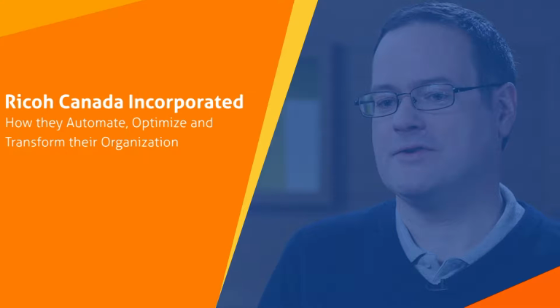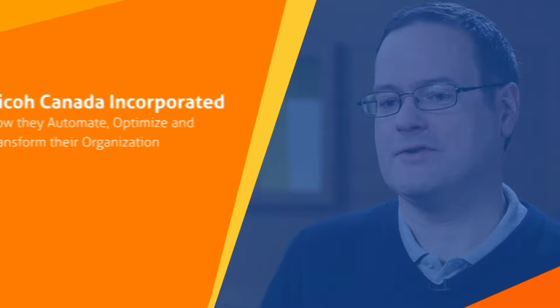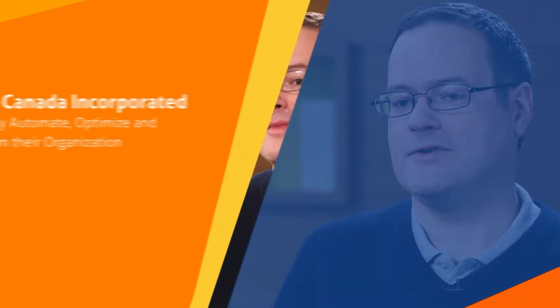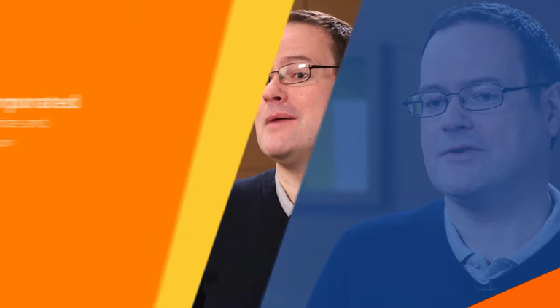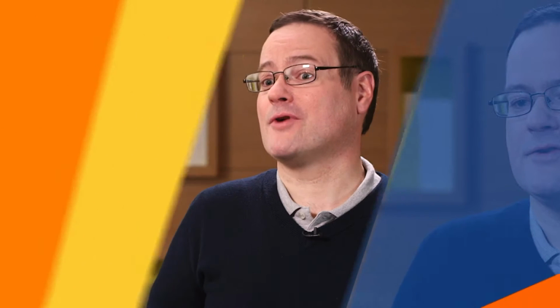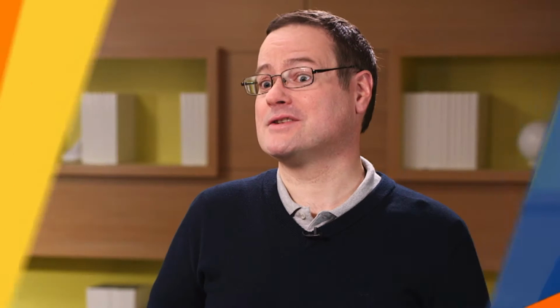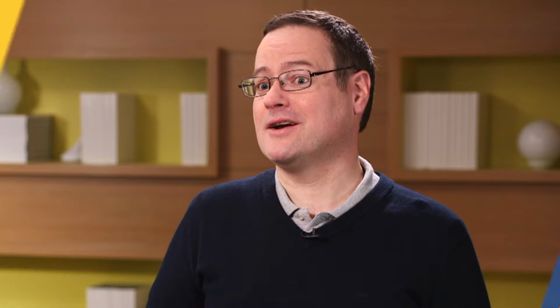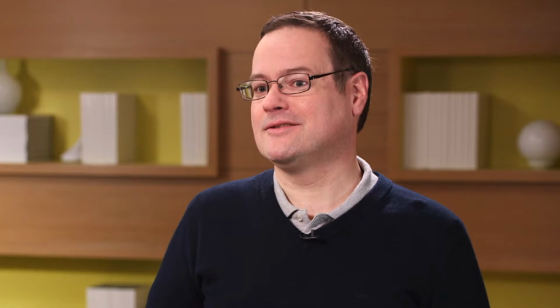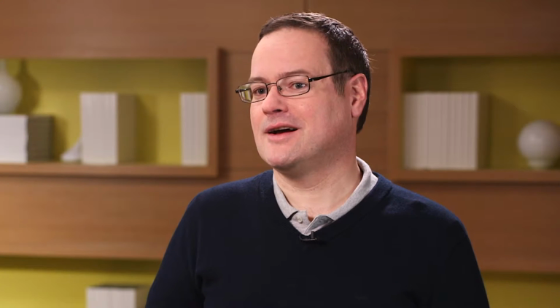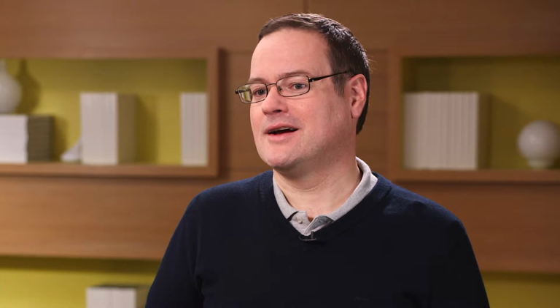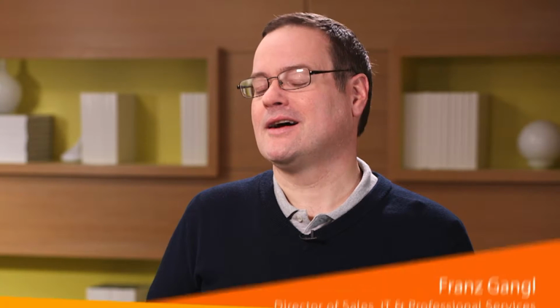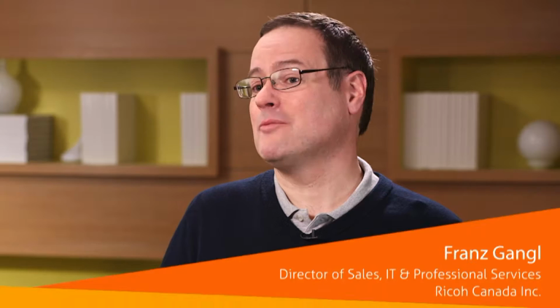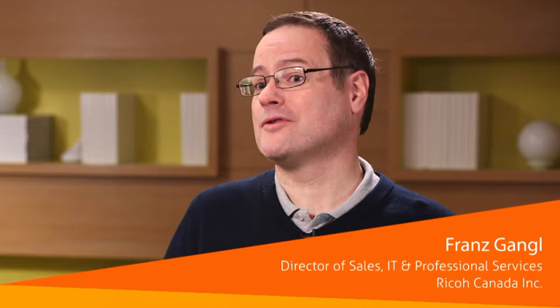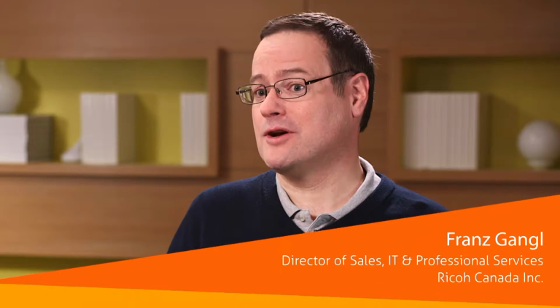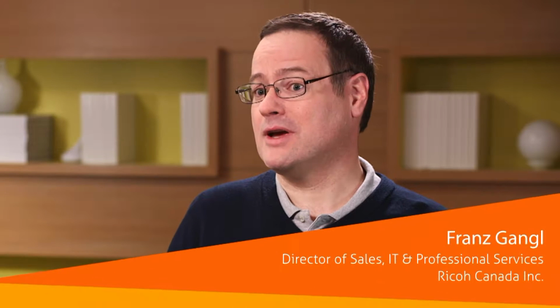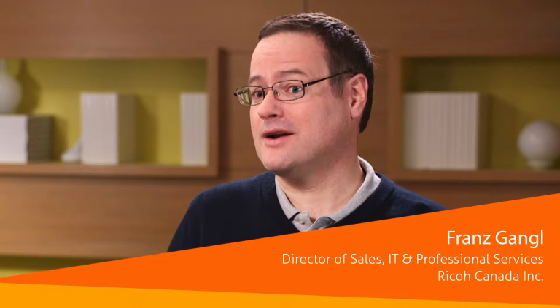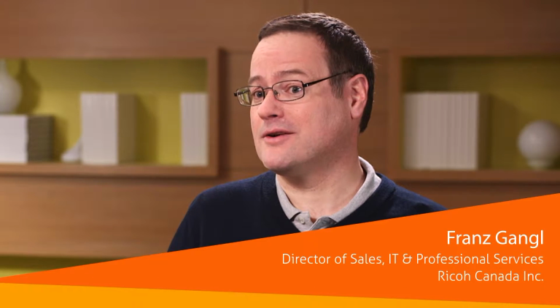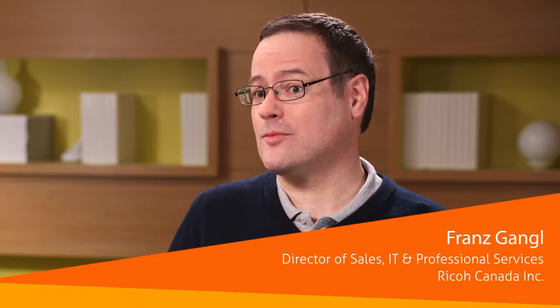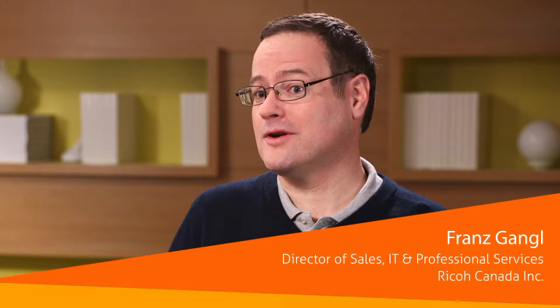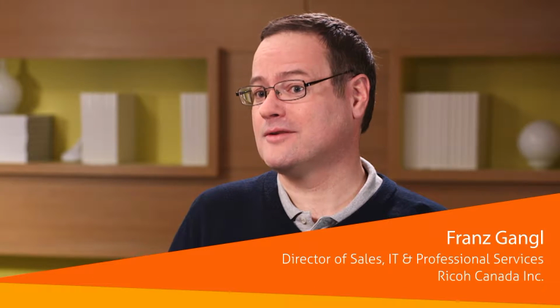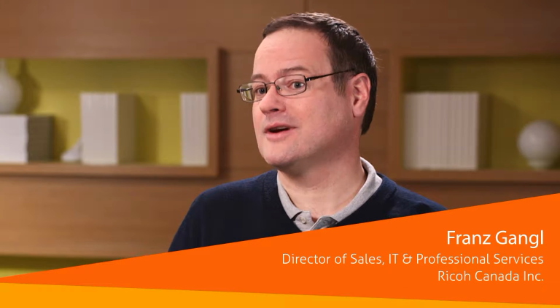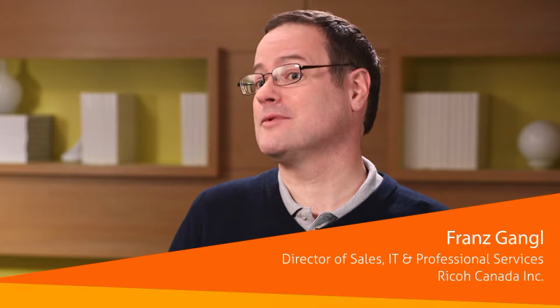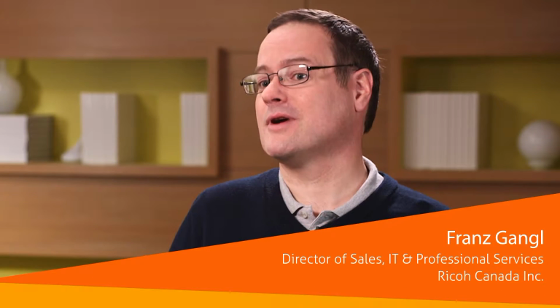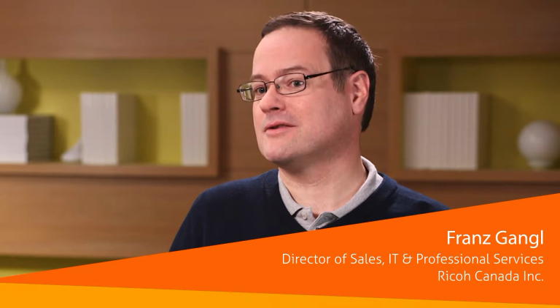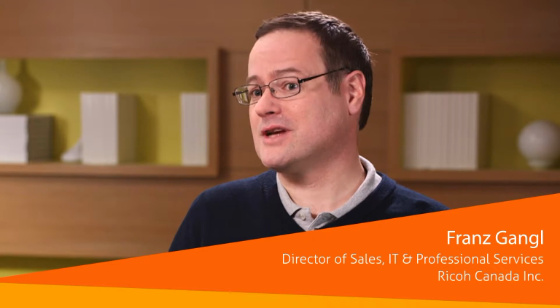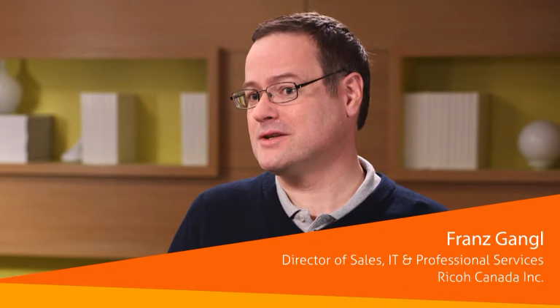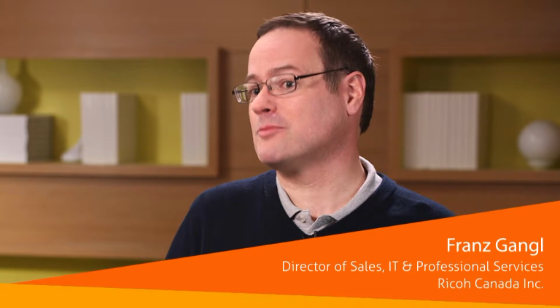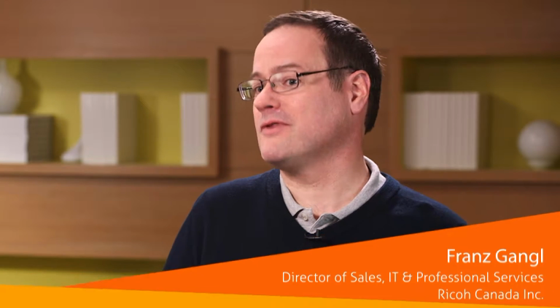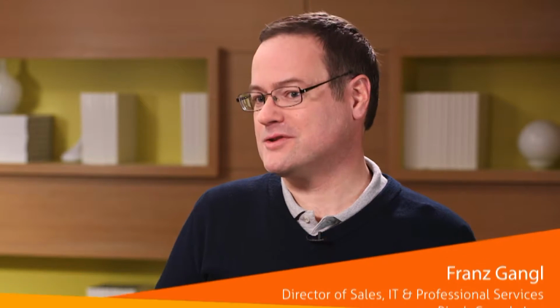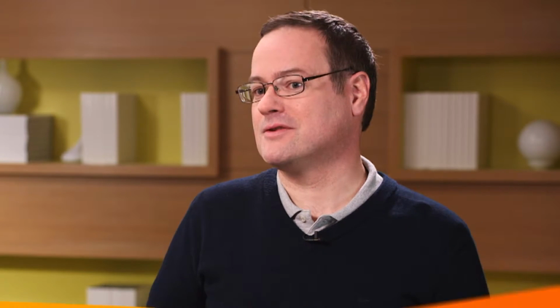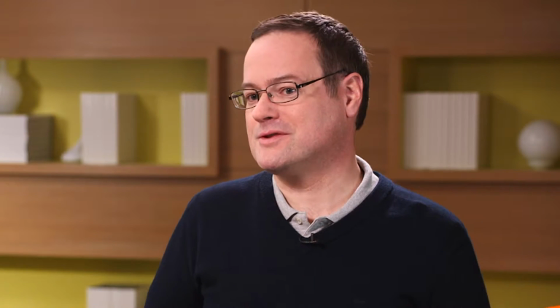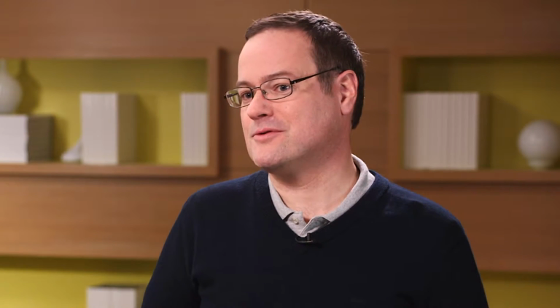My name is Franz Gangel. I'm with Ricoh Canada Incorporated and I'm the director of sales of our professional services group.